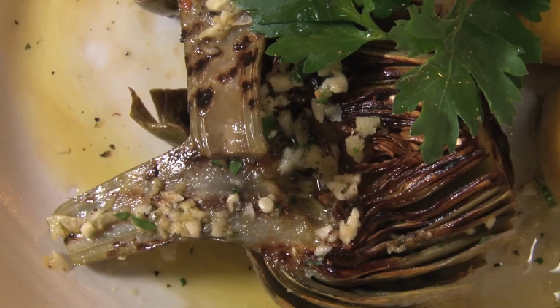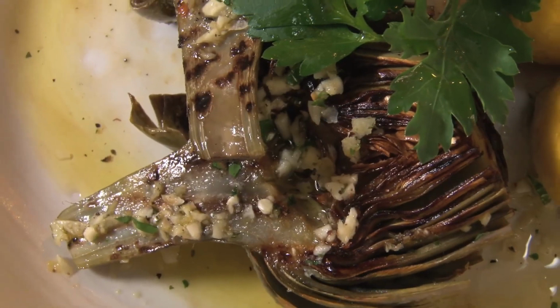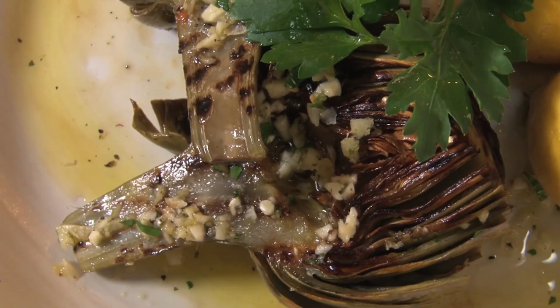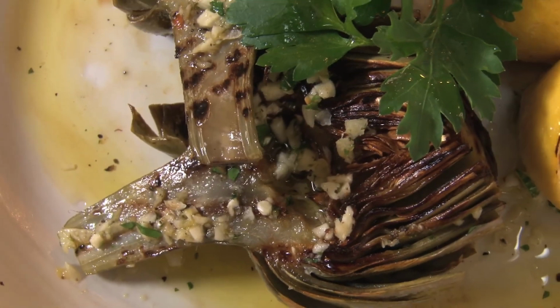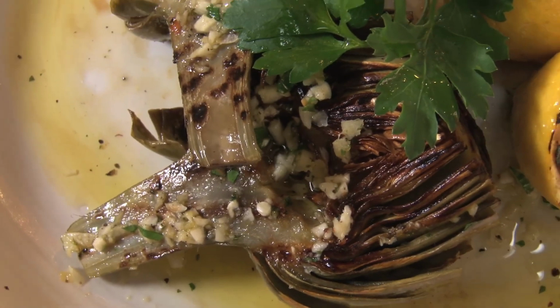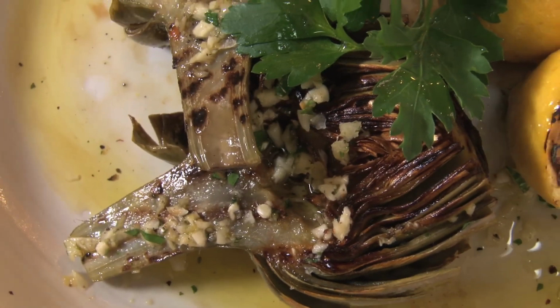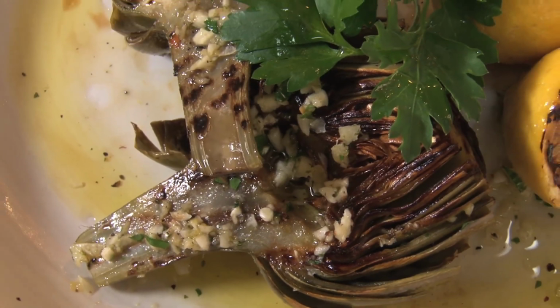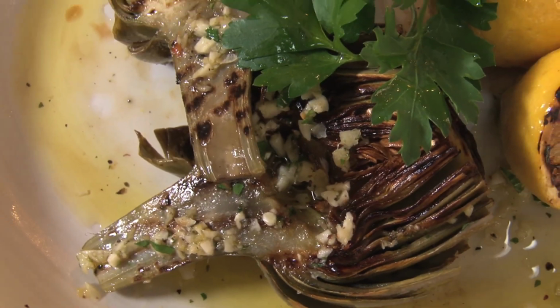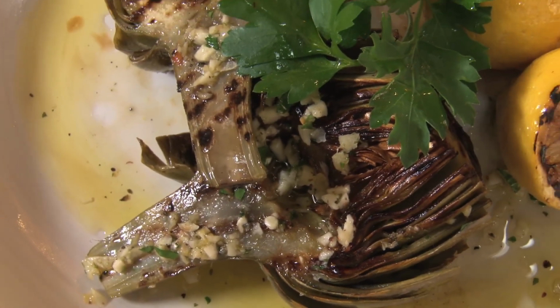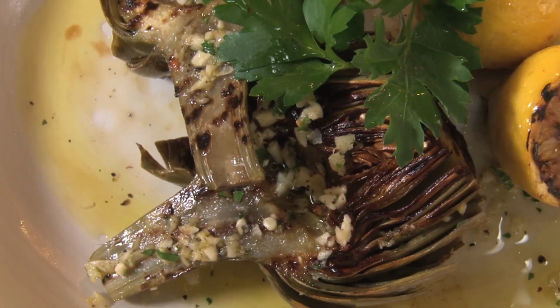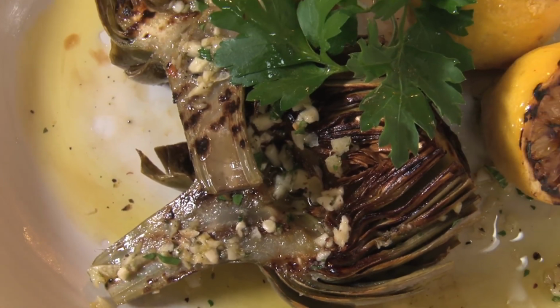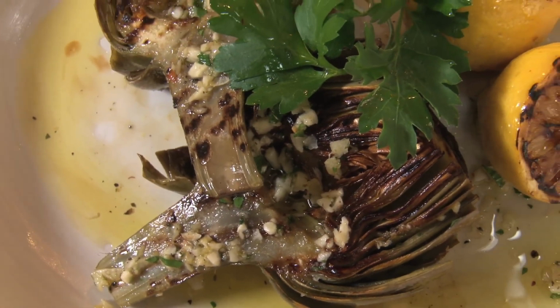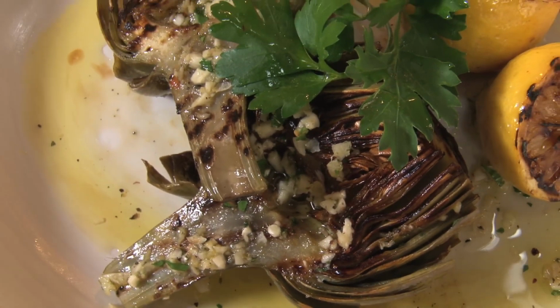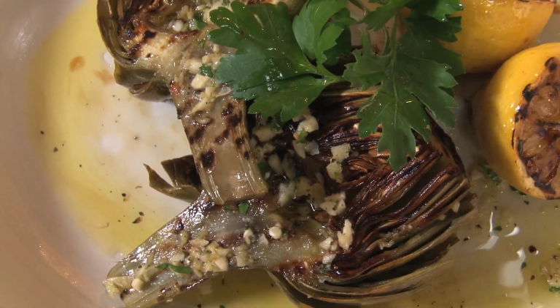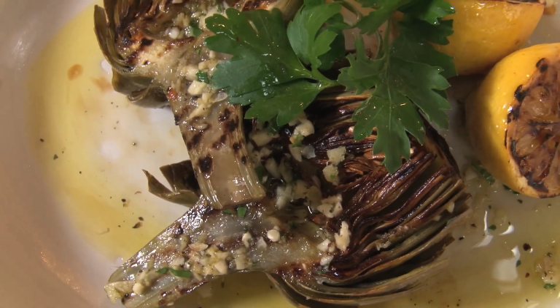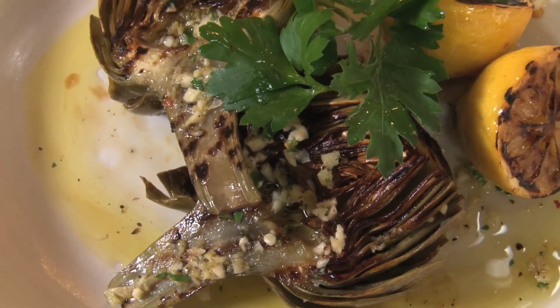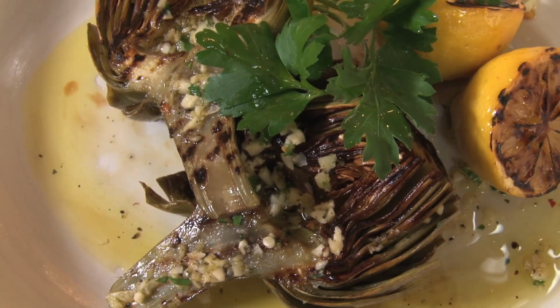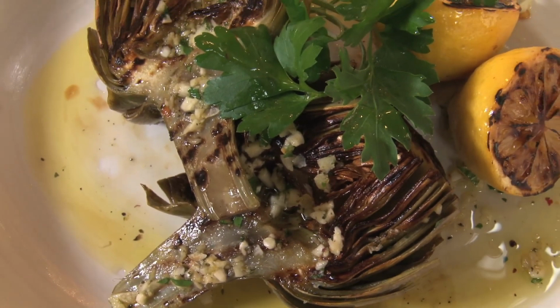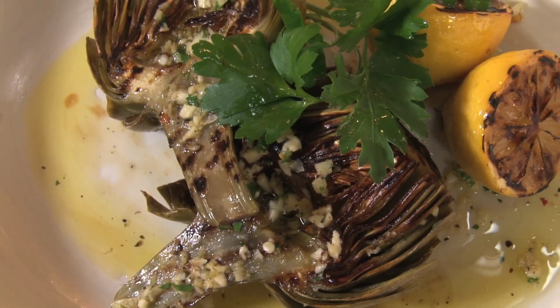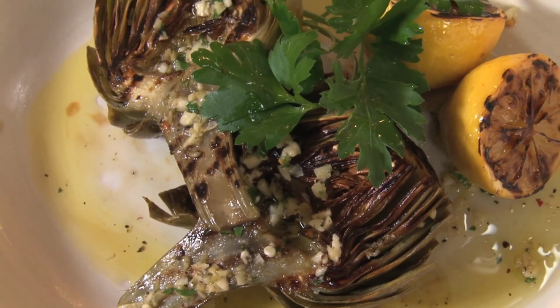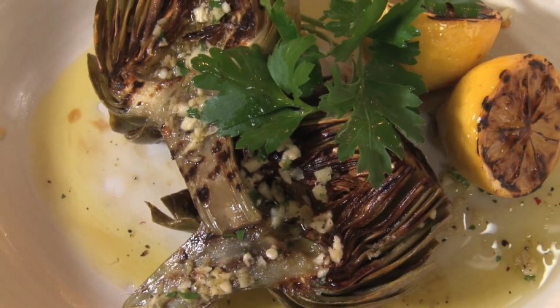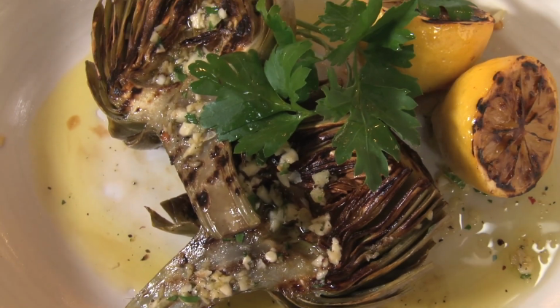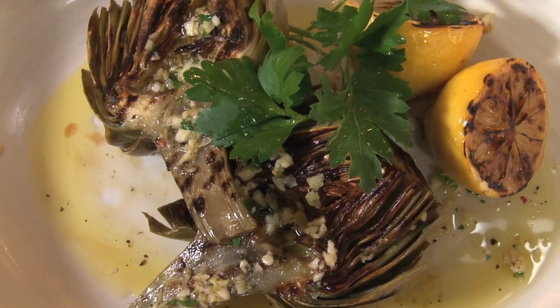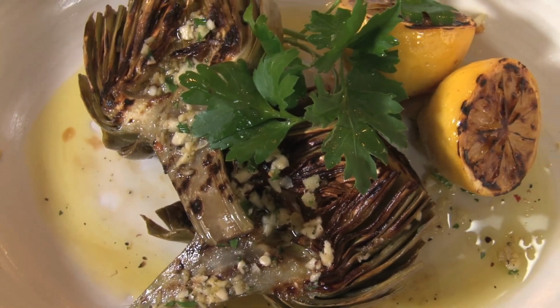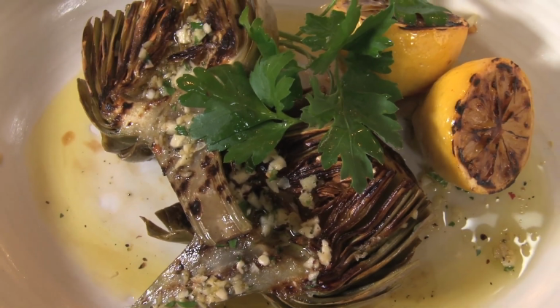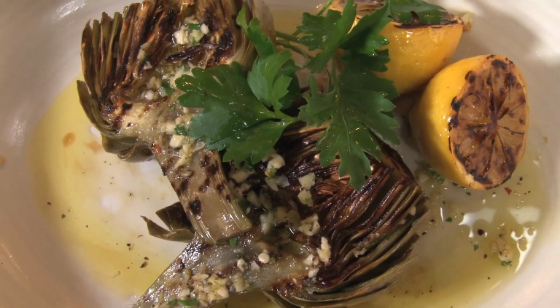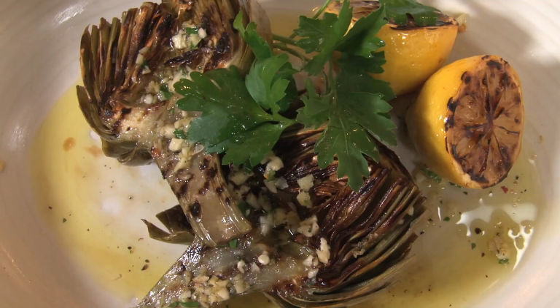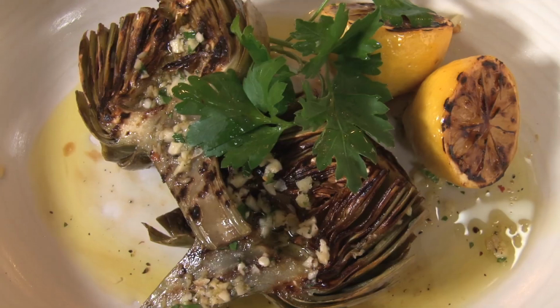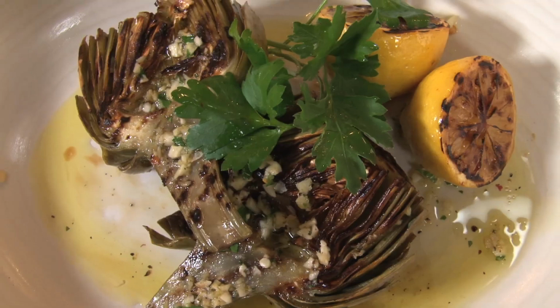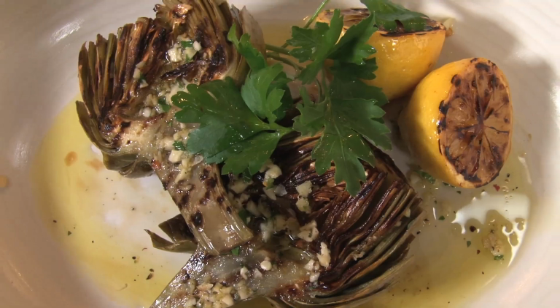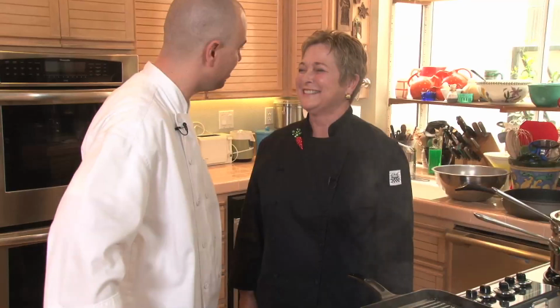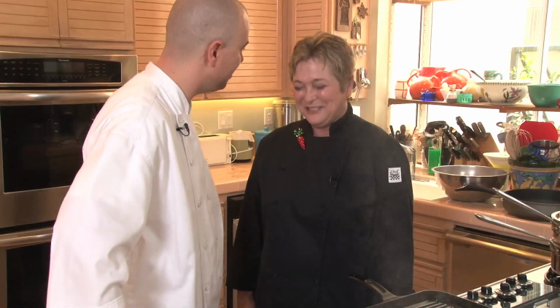Looks gorgeous, Michael. Thank you so much, Kathy. Thanks for letting me come over and cook with you.